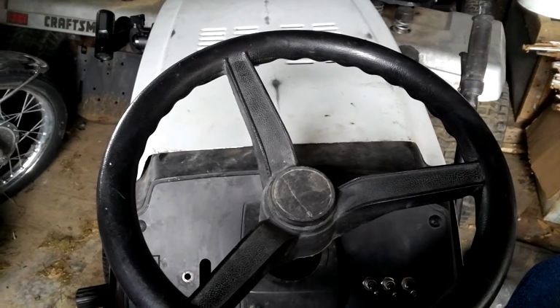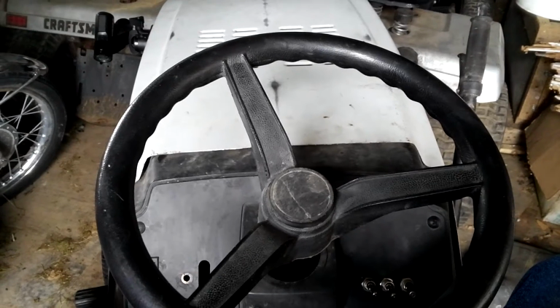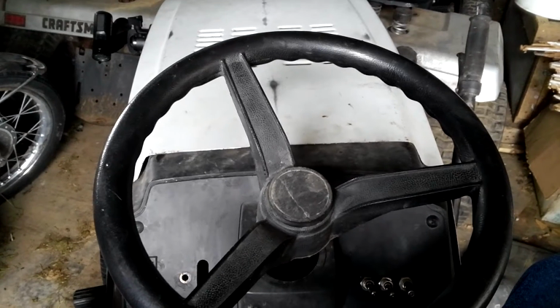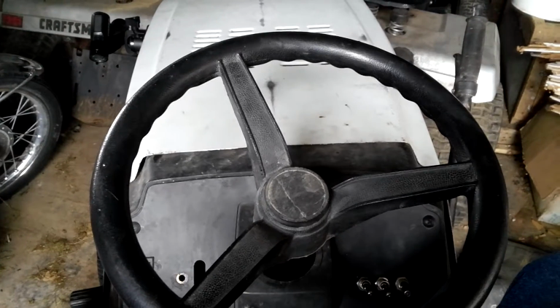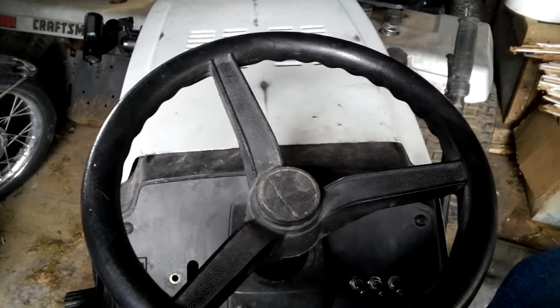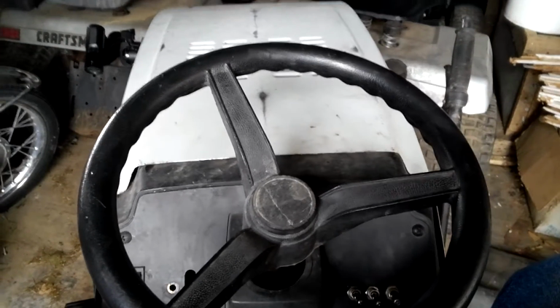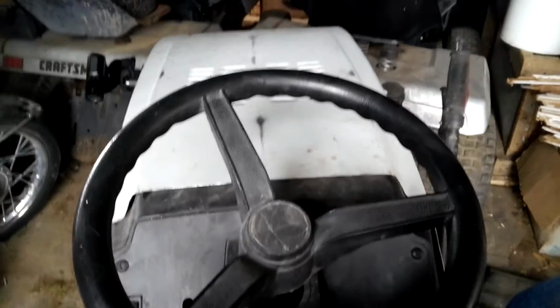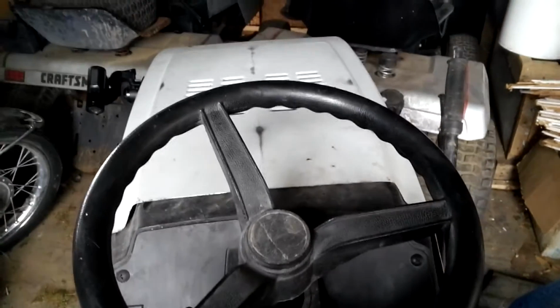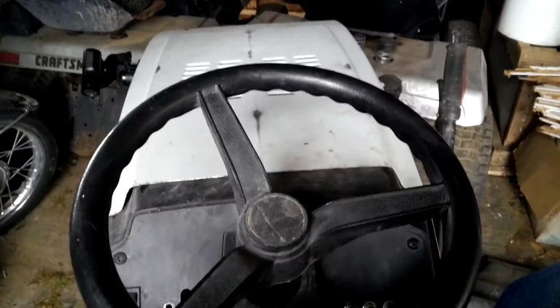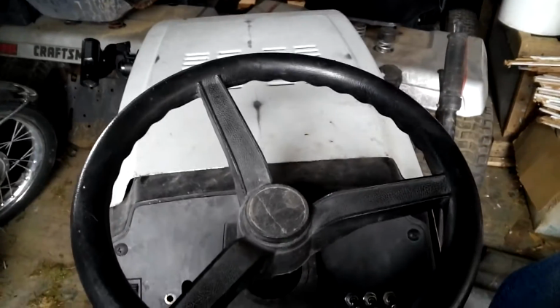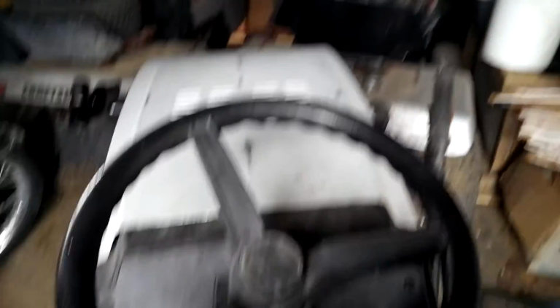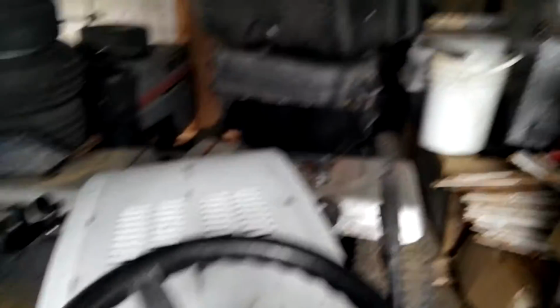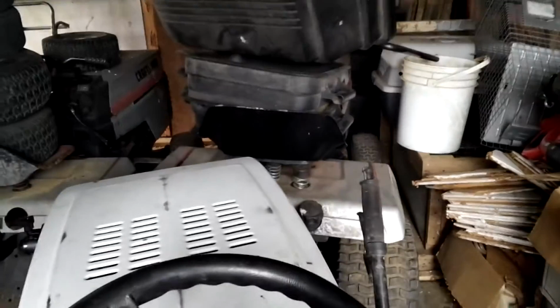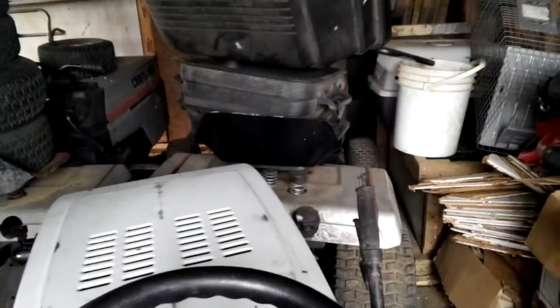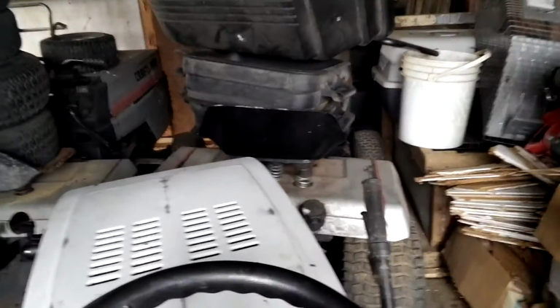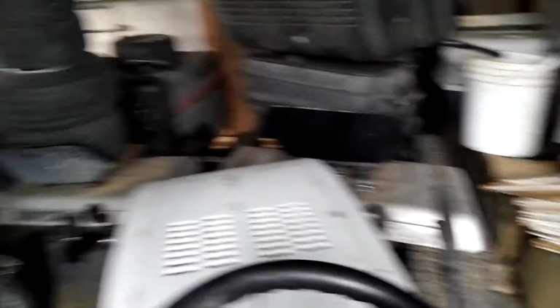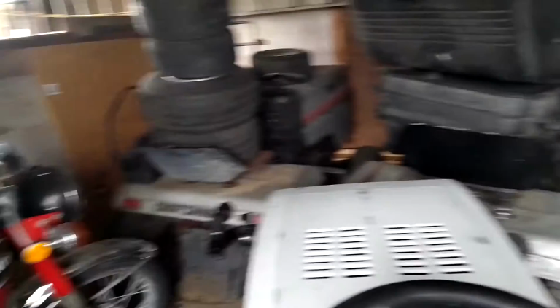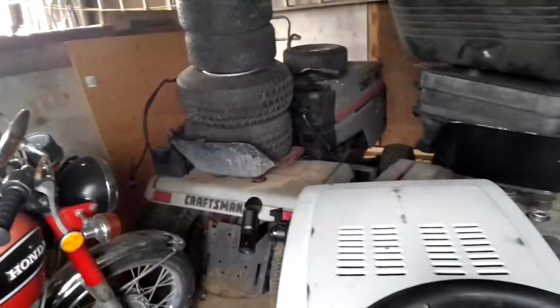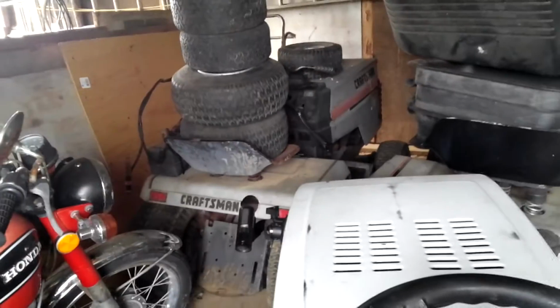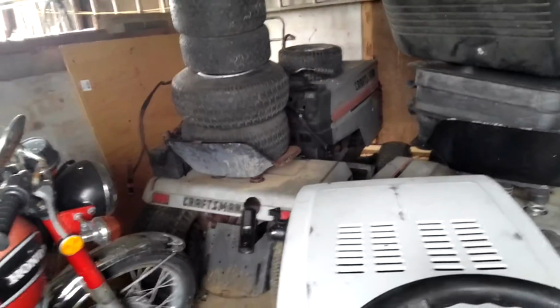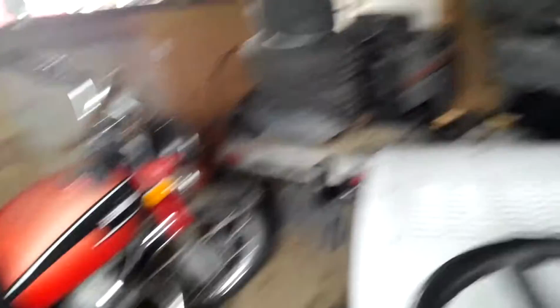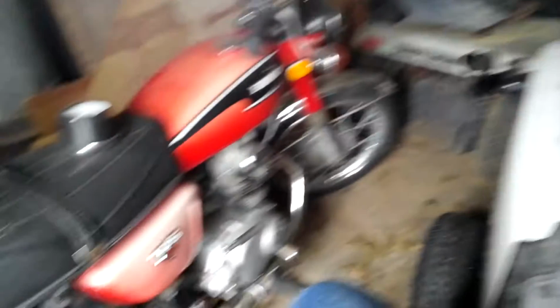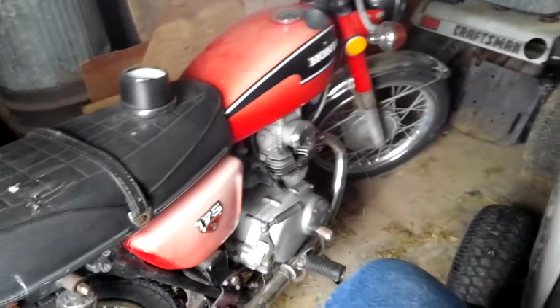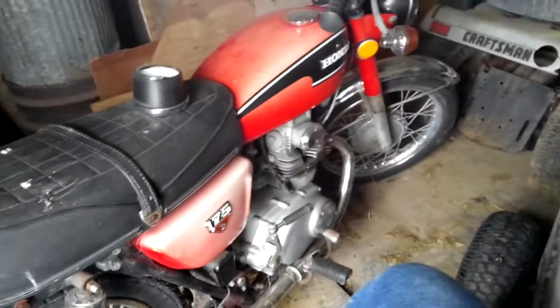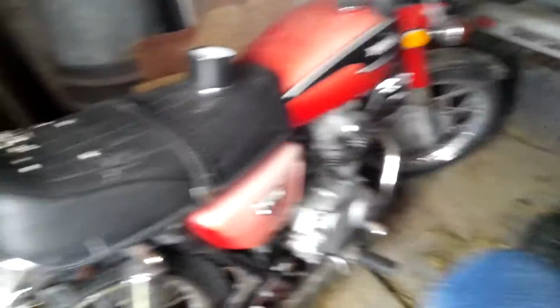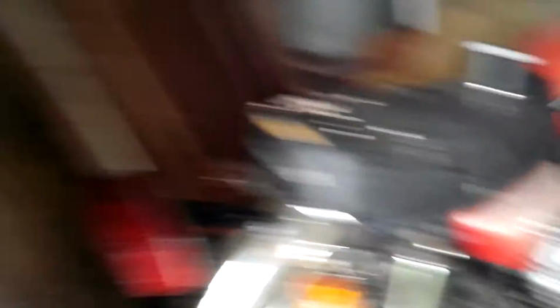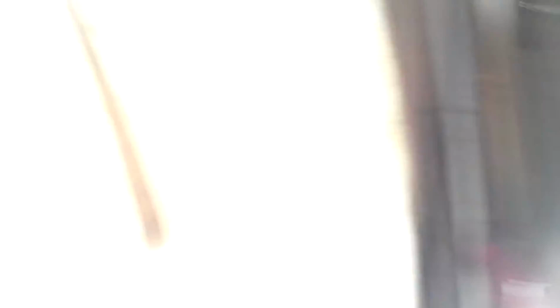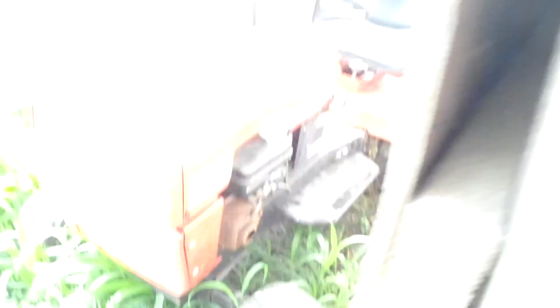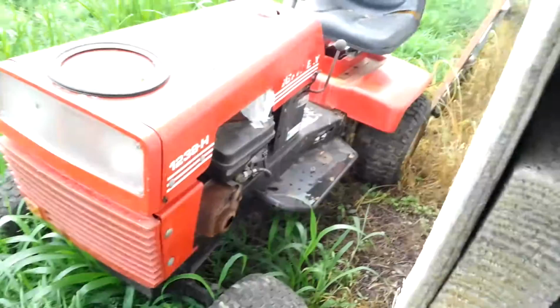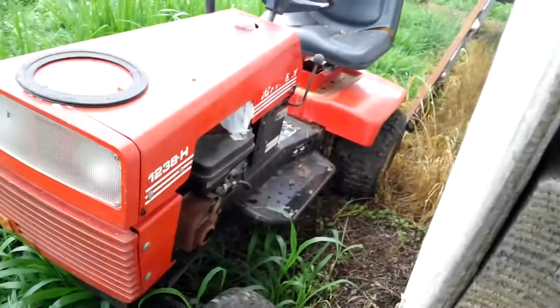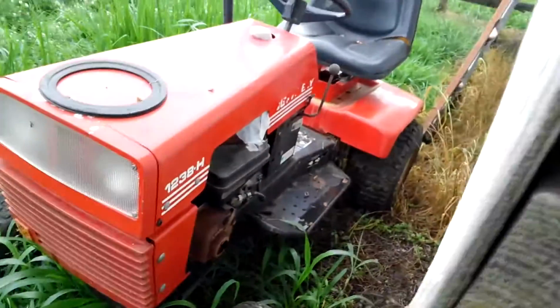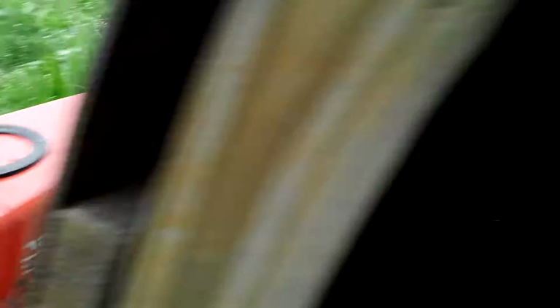Hey guys, Doug here. I'm sitting on the Craftsman — there's the Craftsman, there's the Honda, and there's the Gravely.